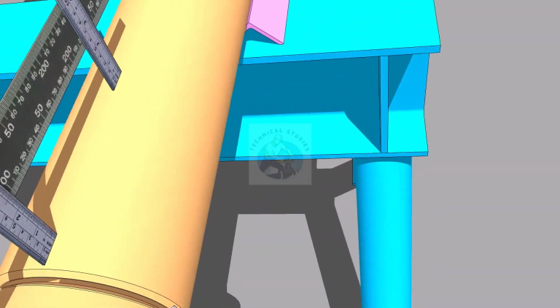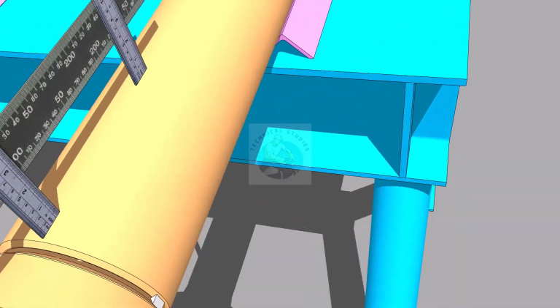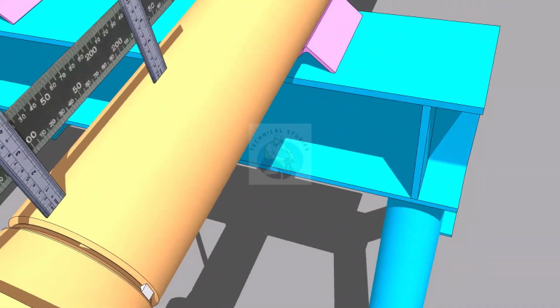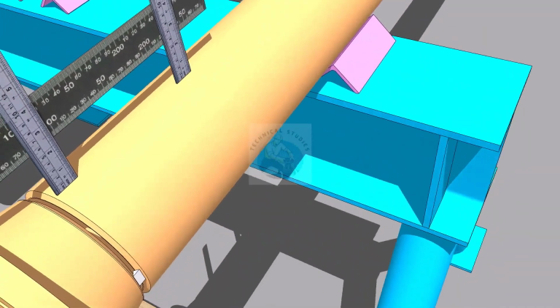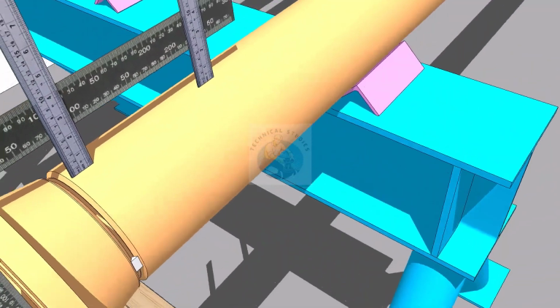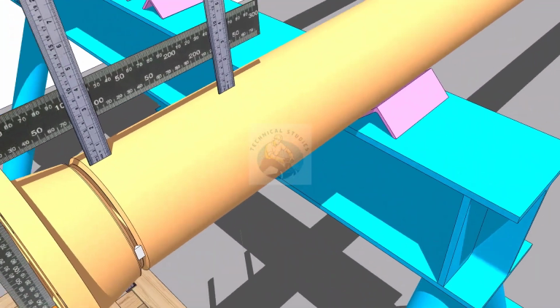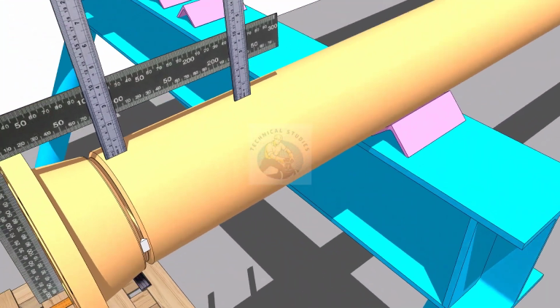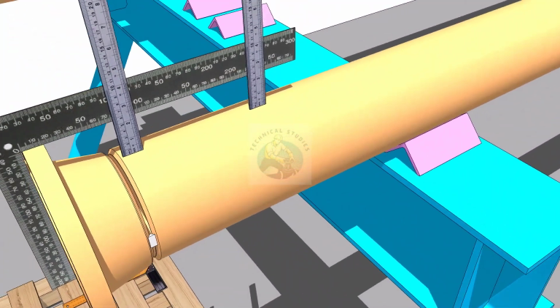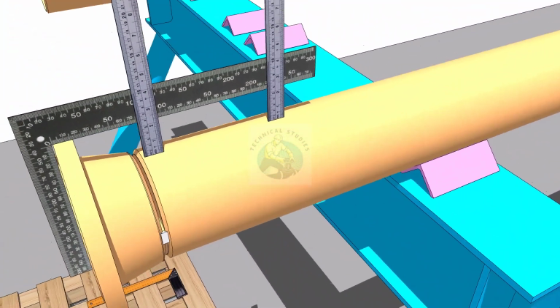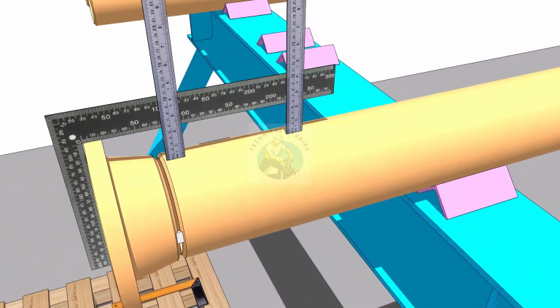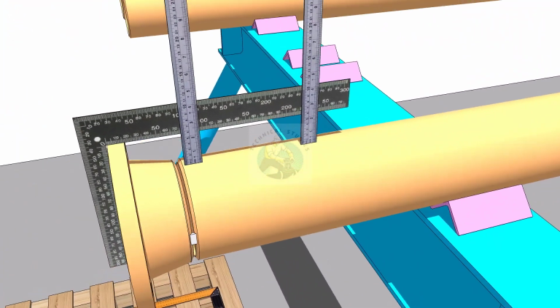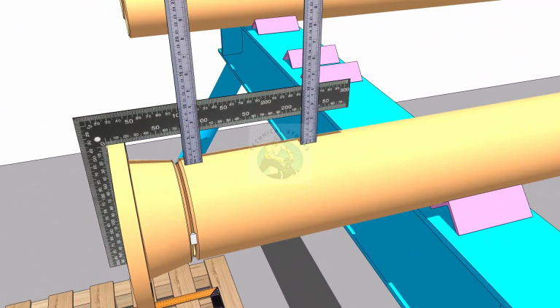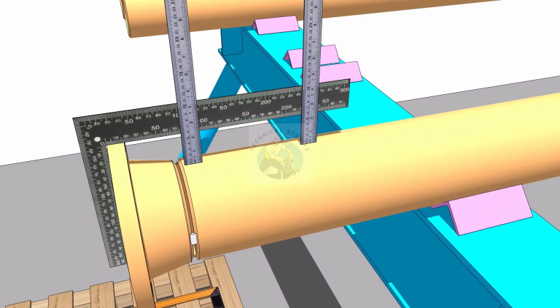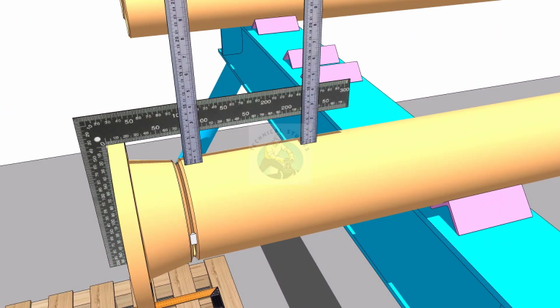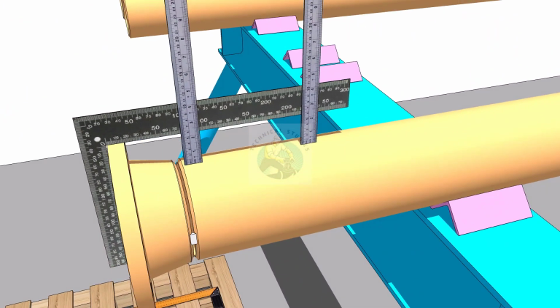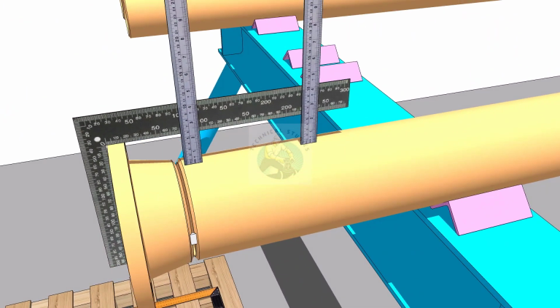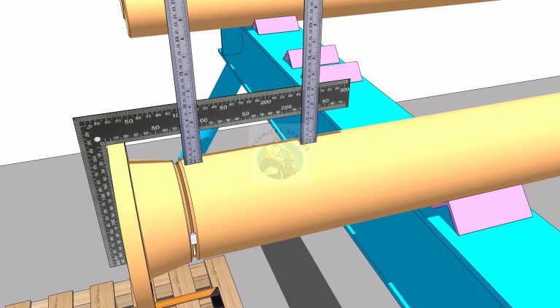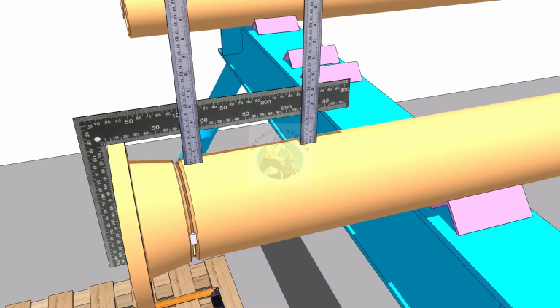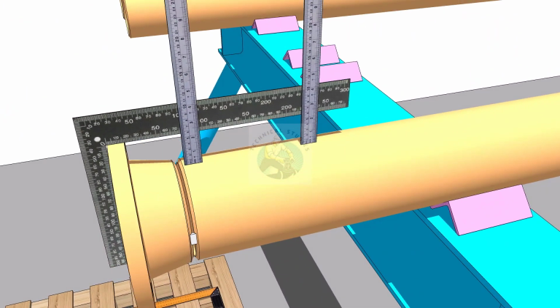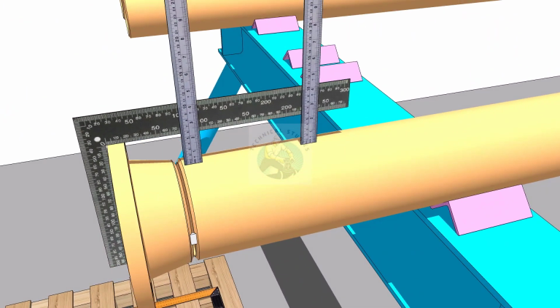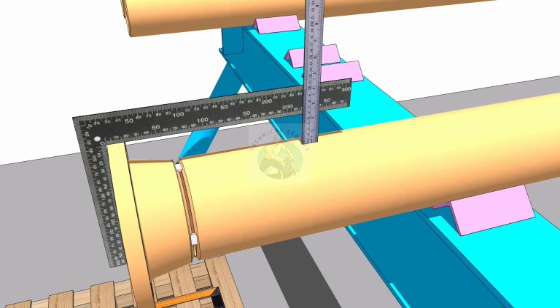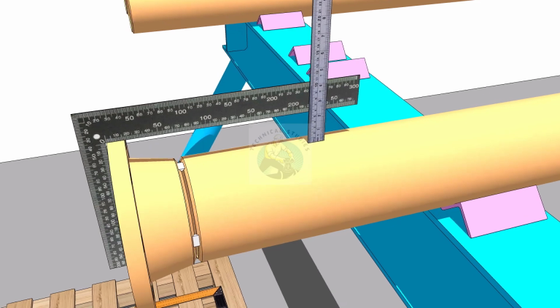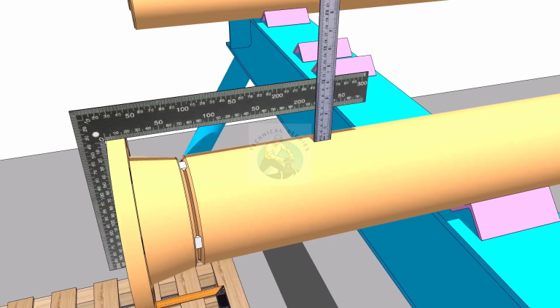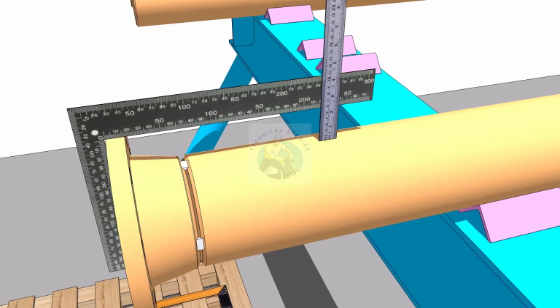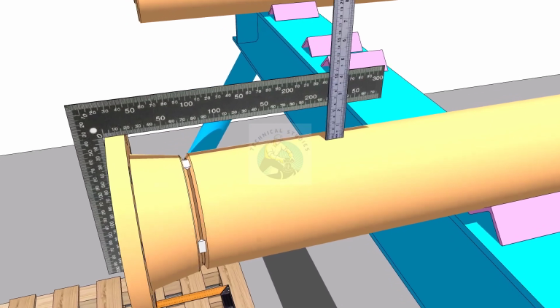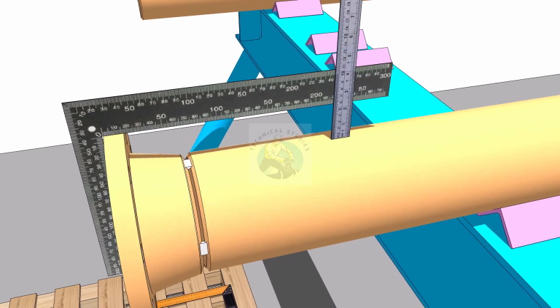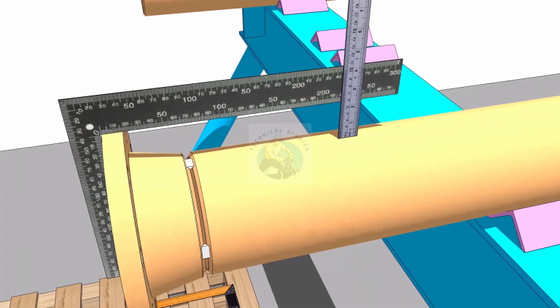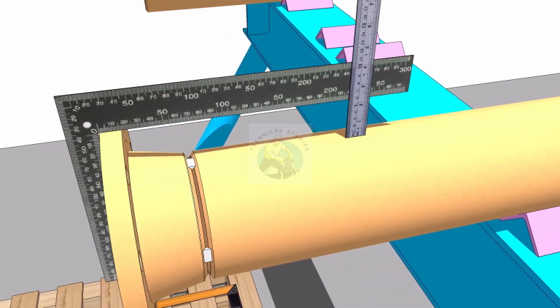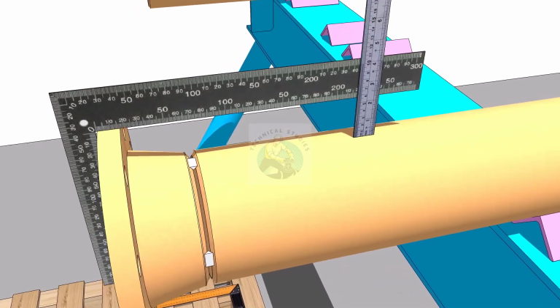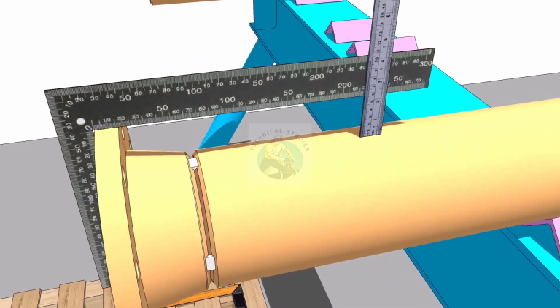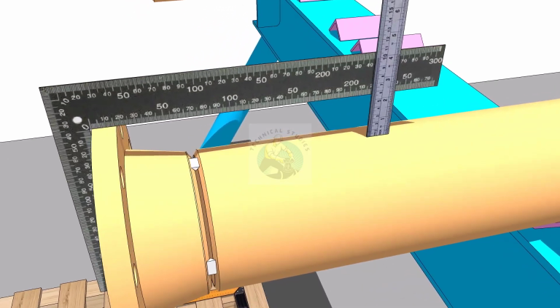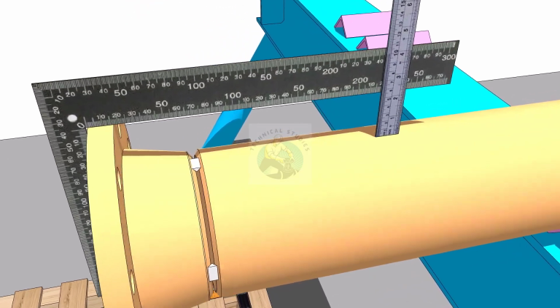Similarly, correct the vertical squareness and tack weld on the top and bottom sides of the joint, then remove the gap rod.